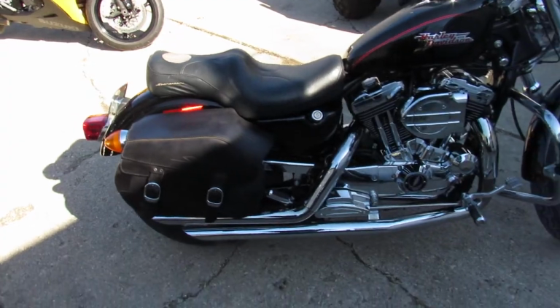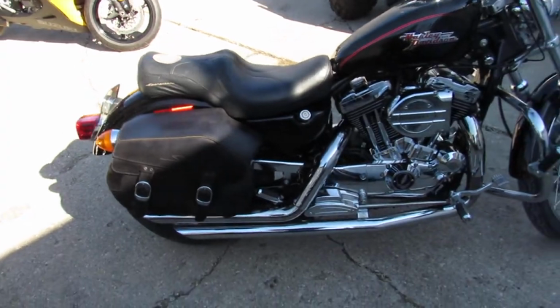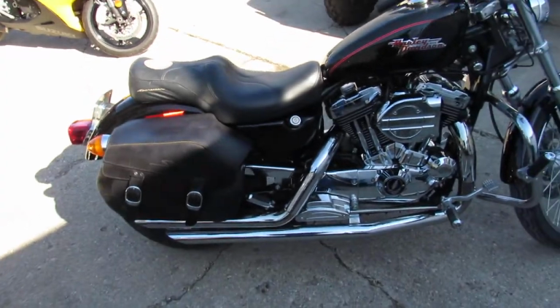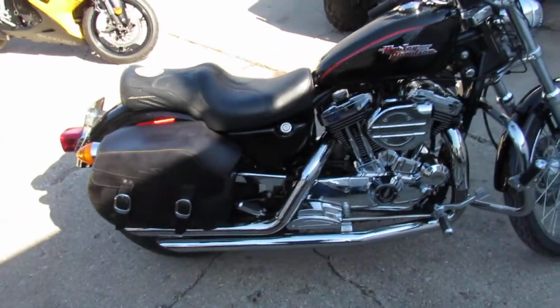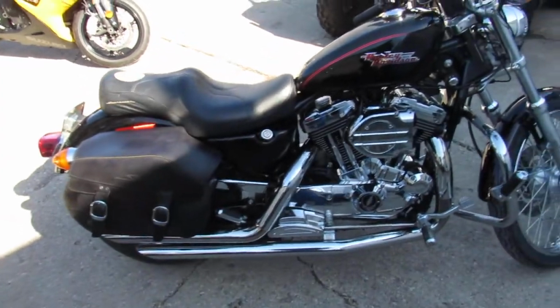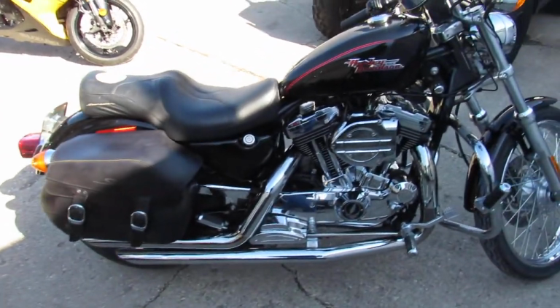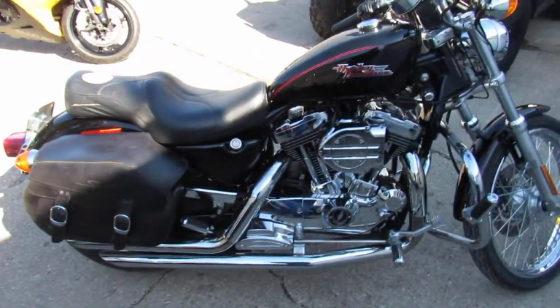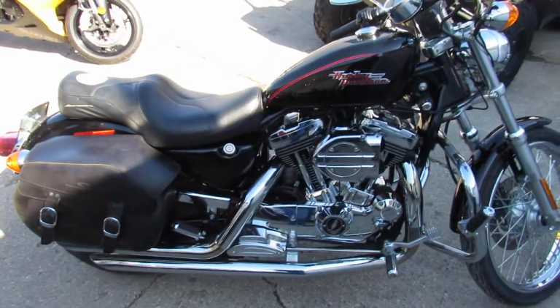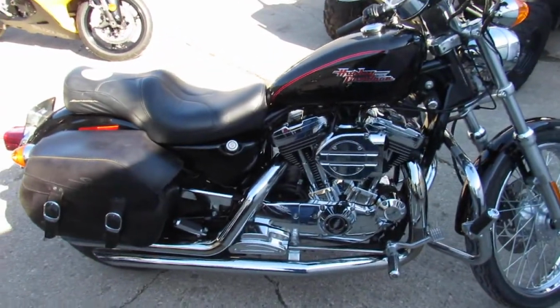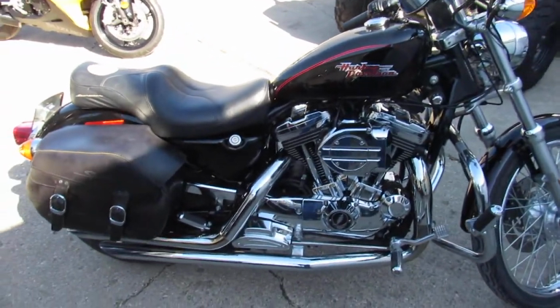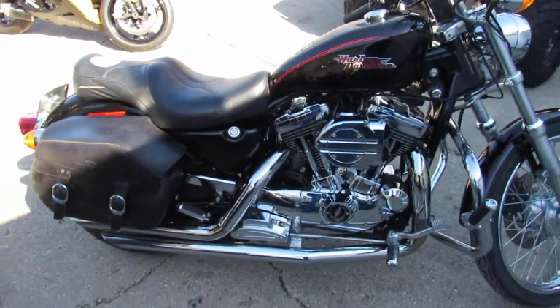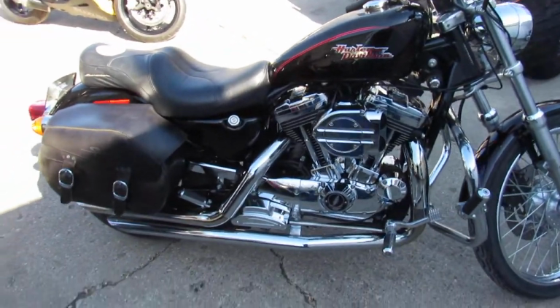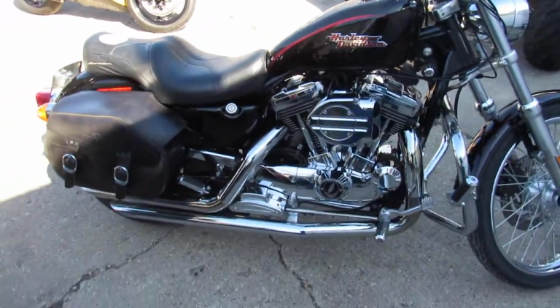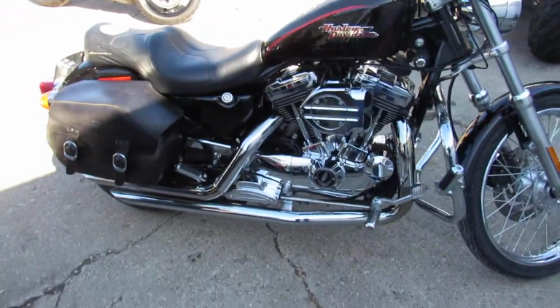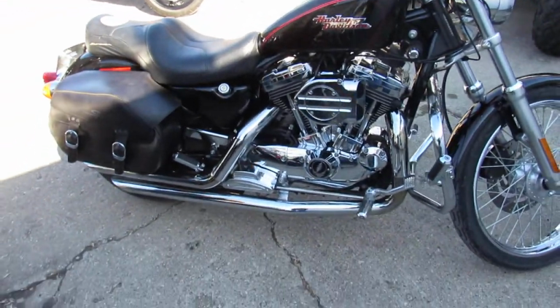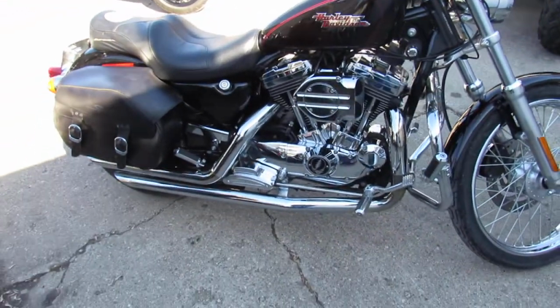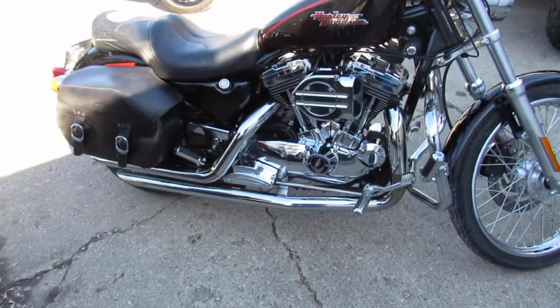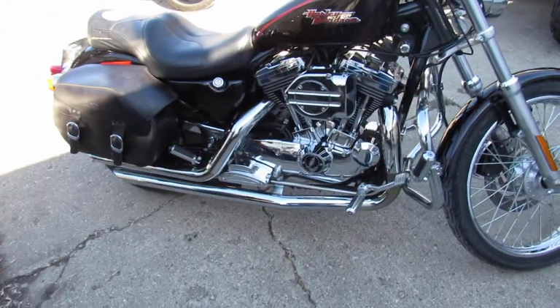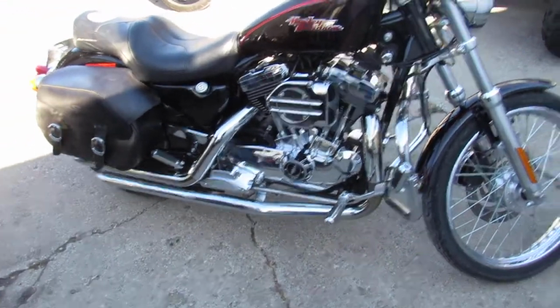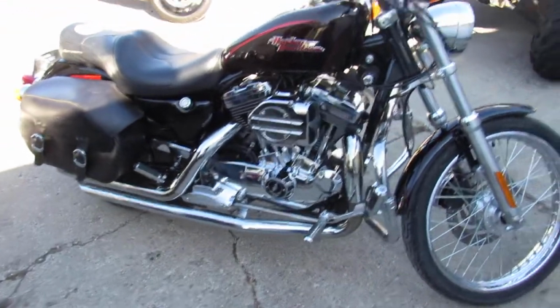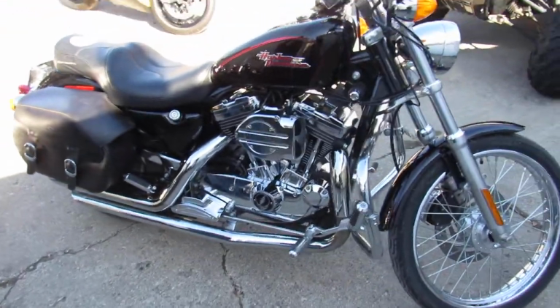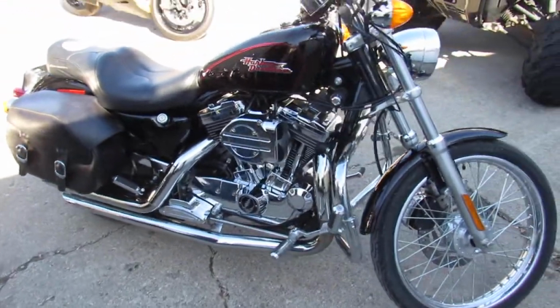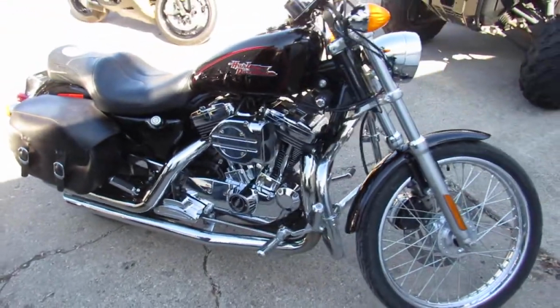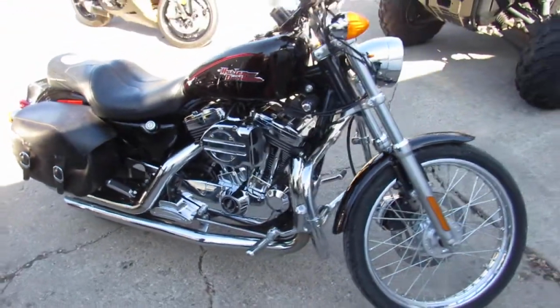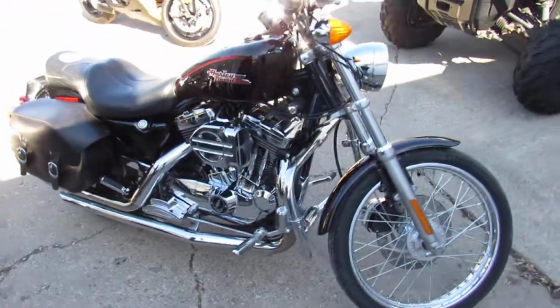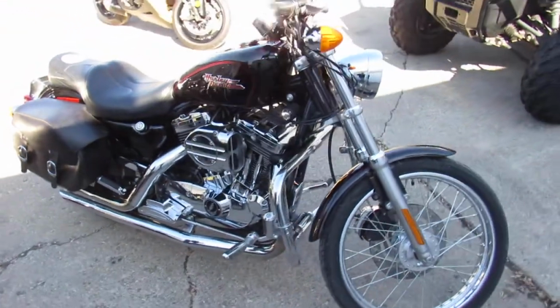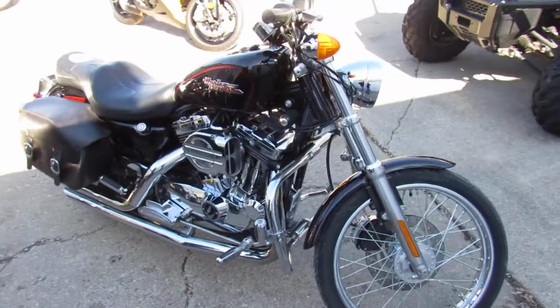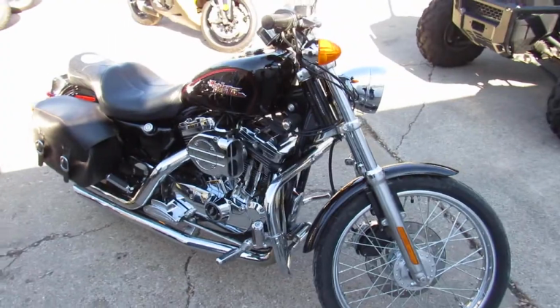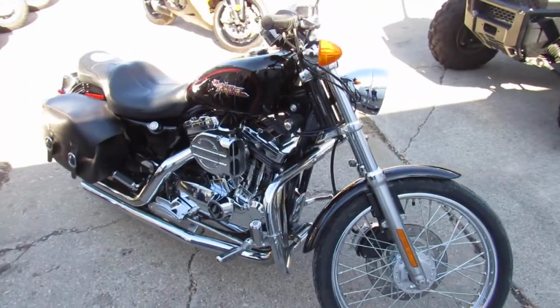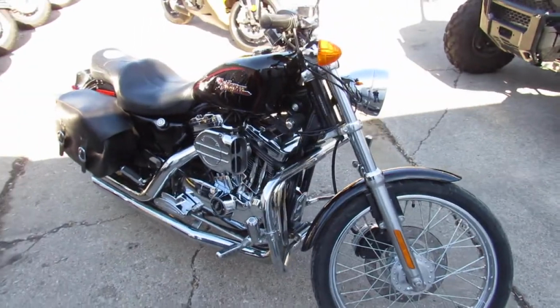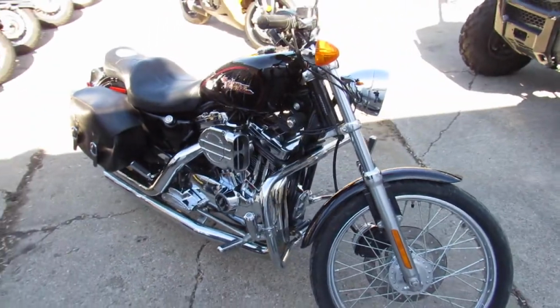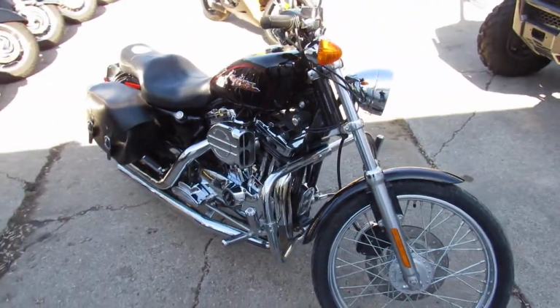It's got the hypercharger, slash-cut exhaust, engine guards, highway pegs, and the chrome-laced wheels shine like new.